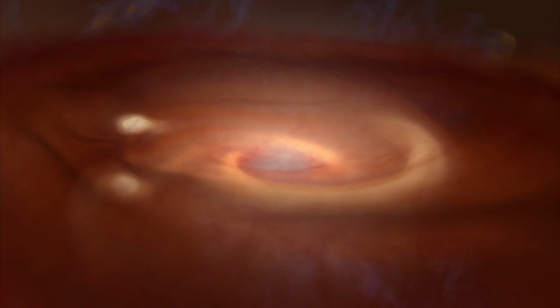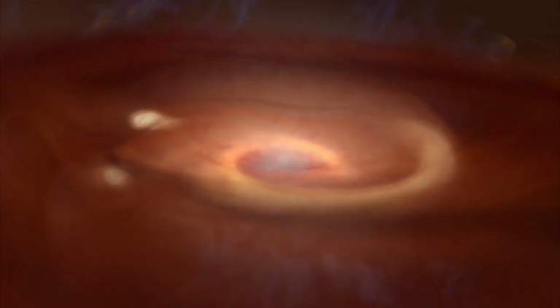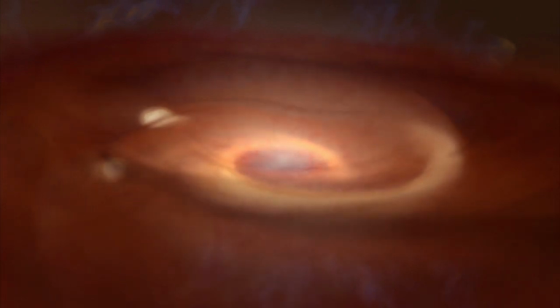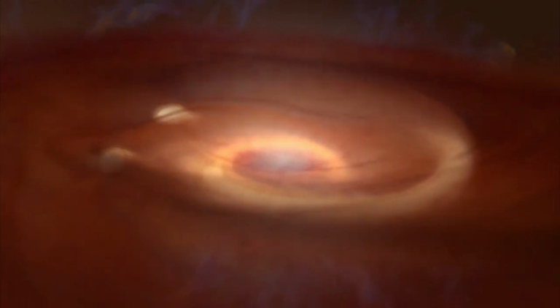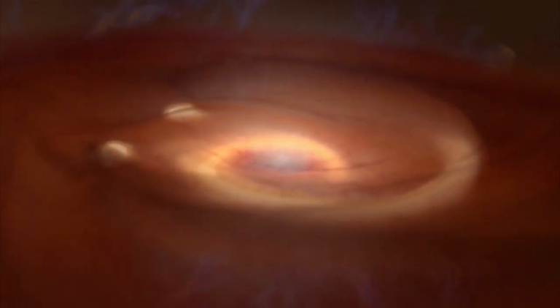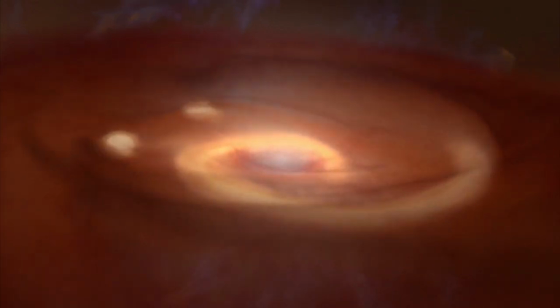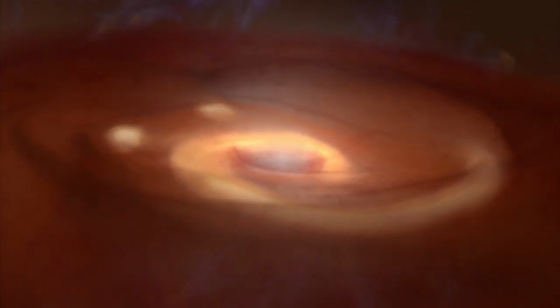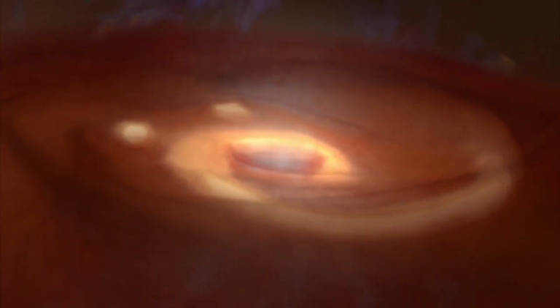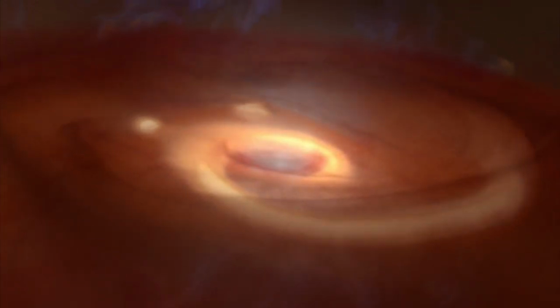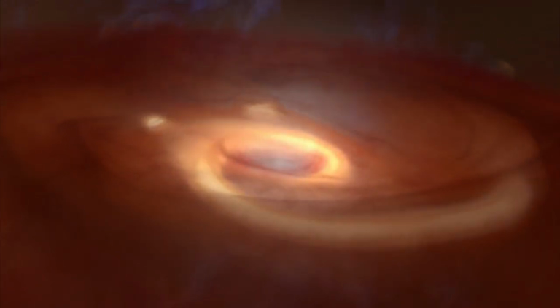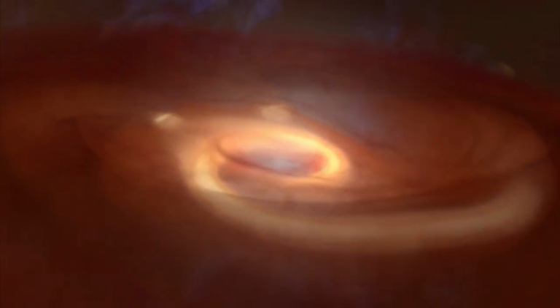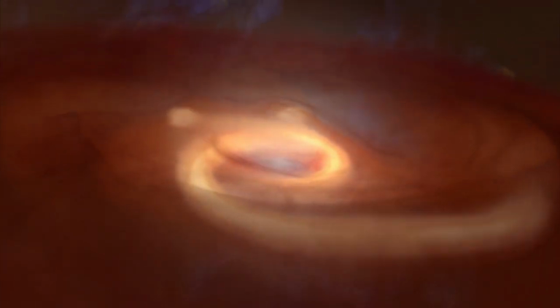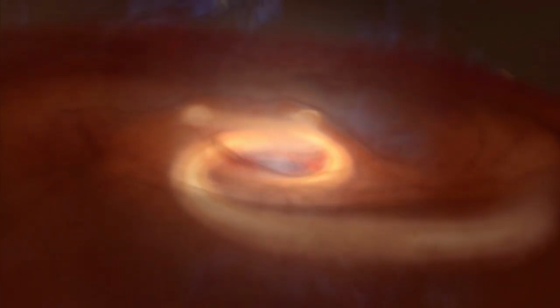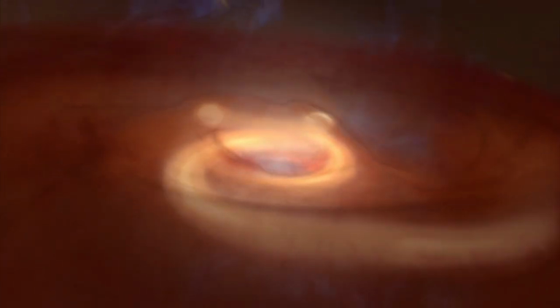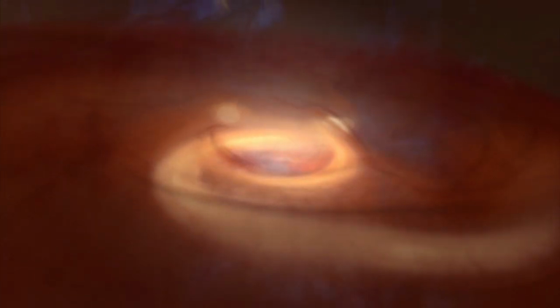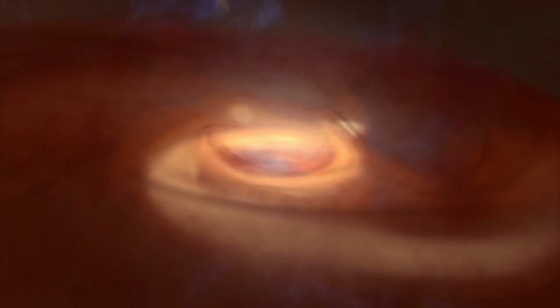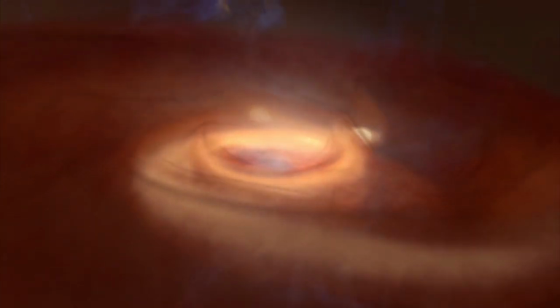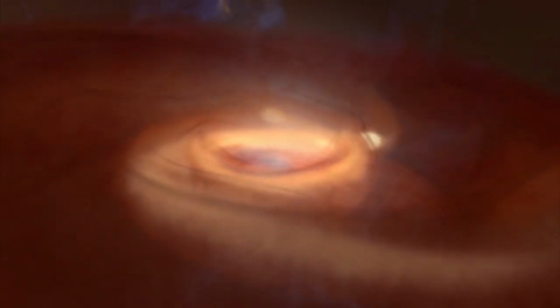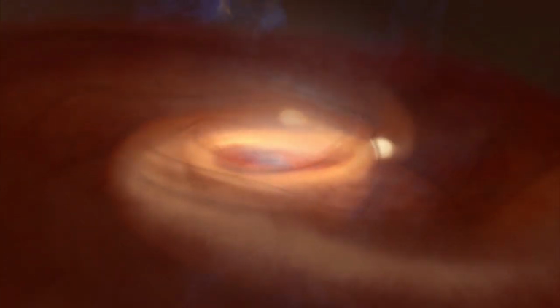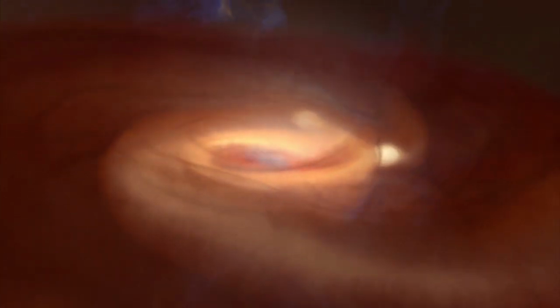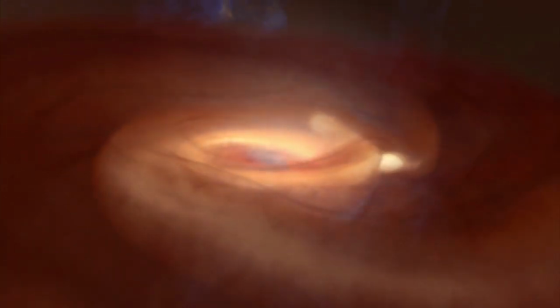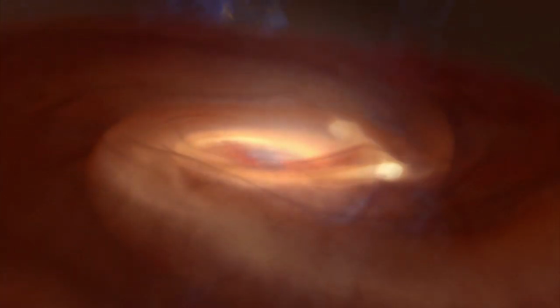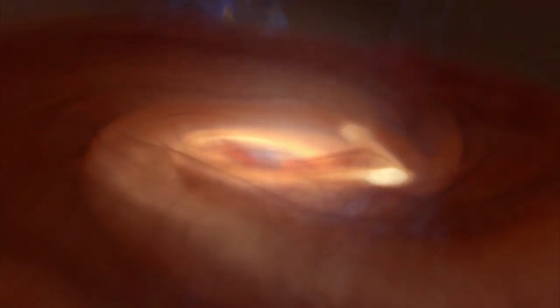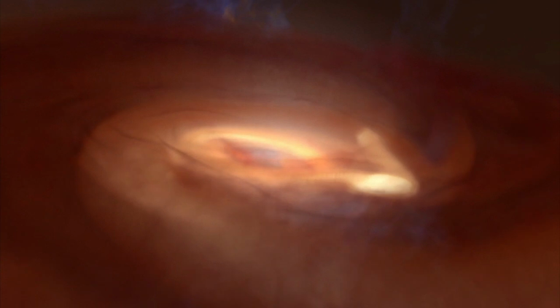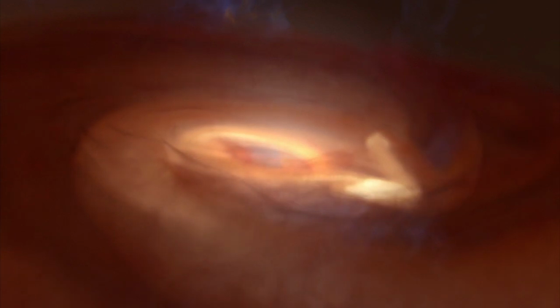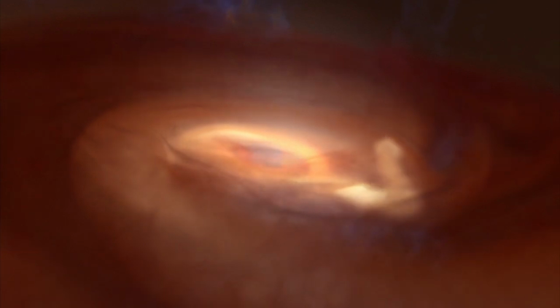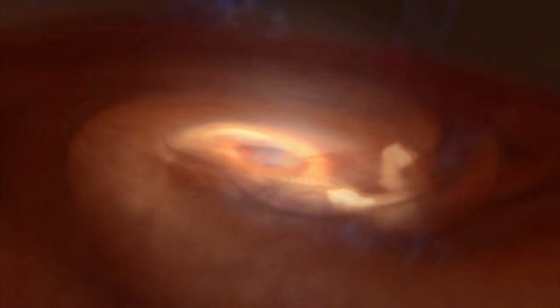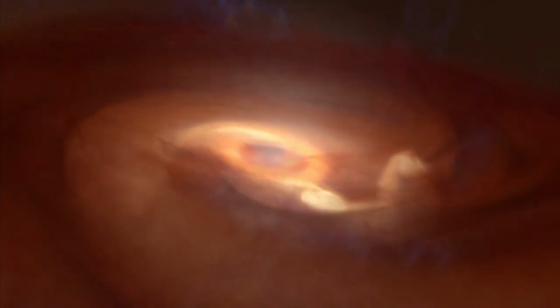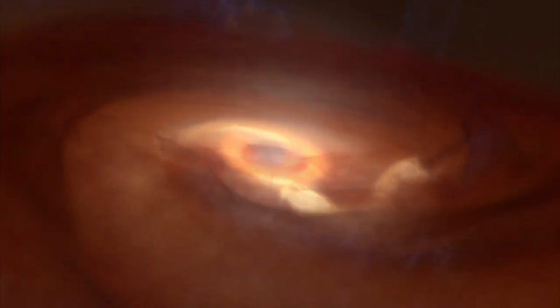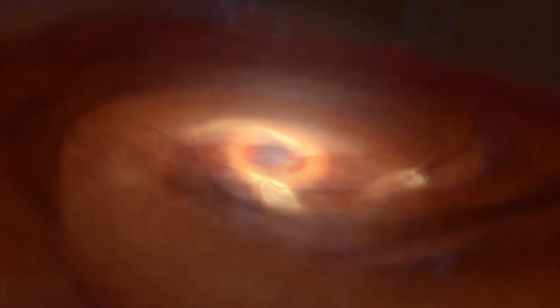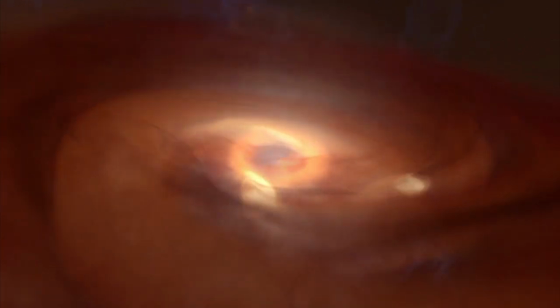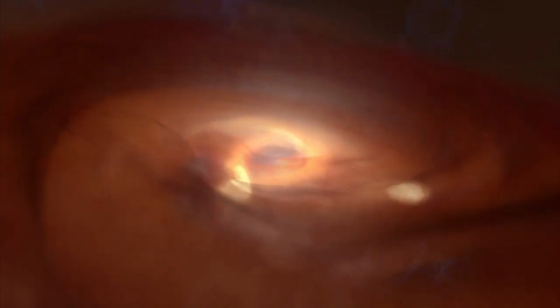Eventually, the disk fragments, producing dense, bright structures. These may become sites where giant planets form.